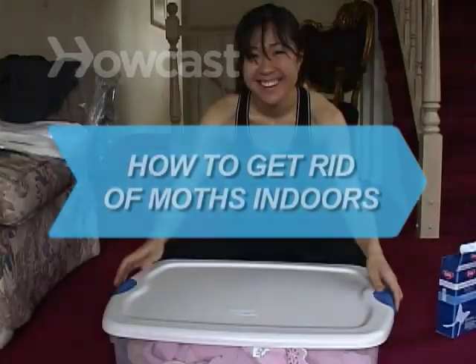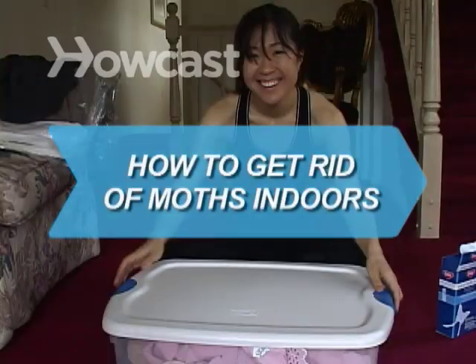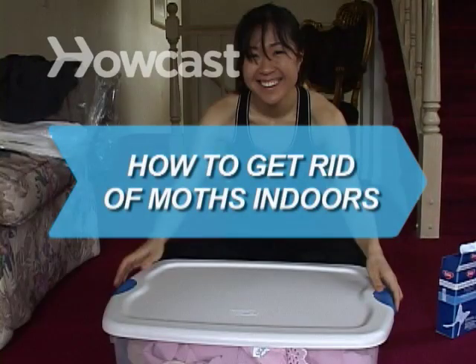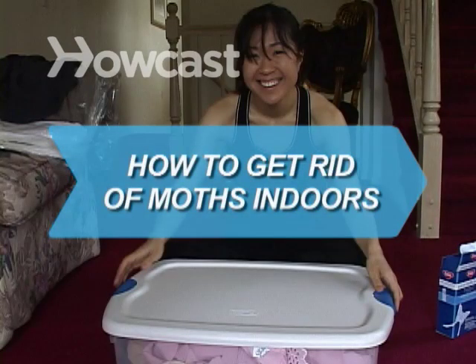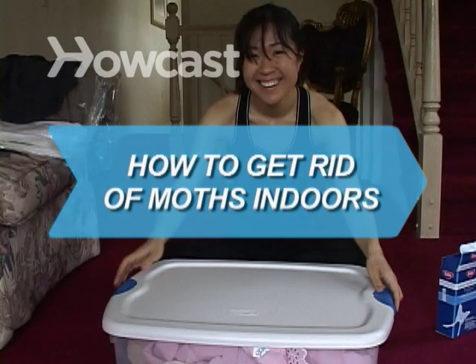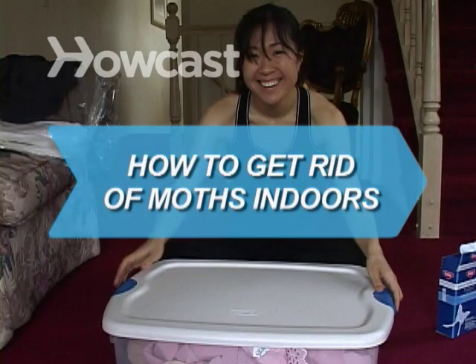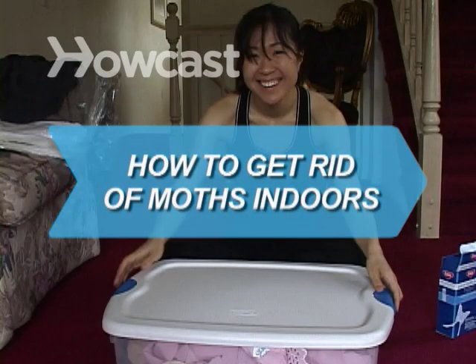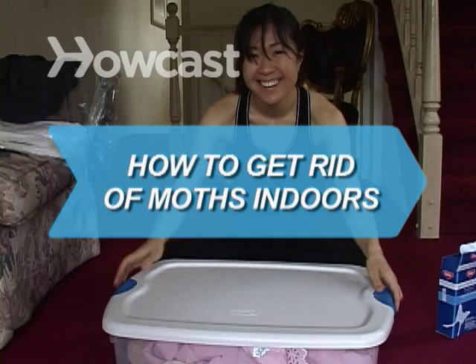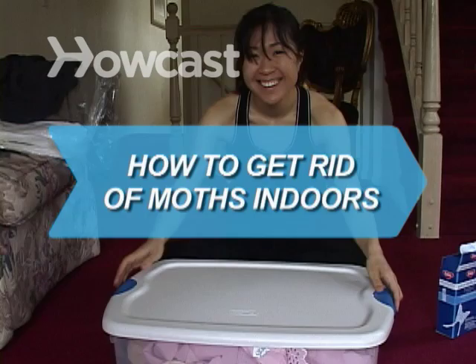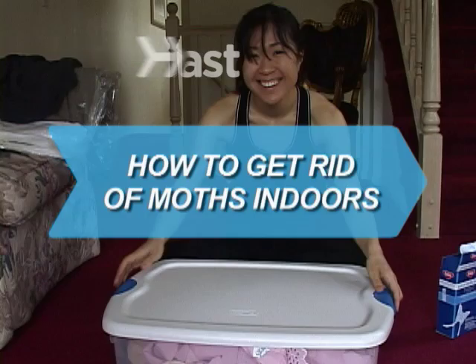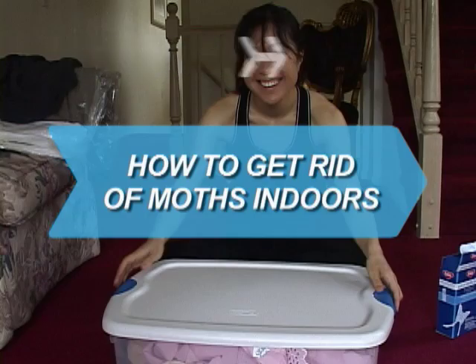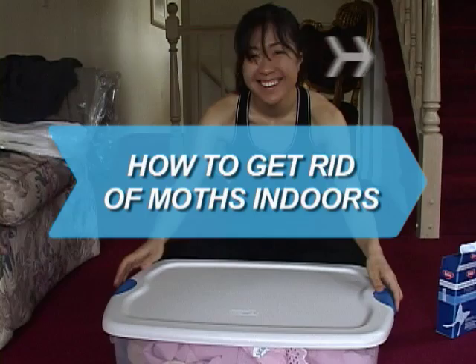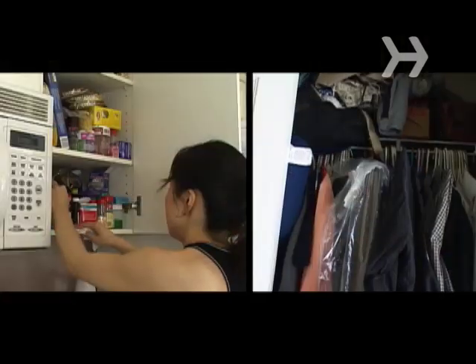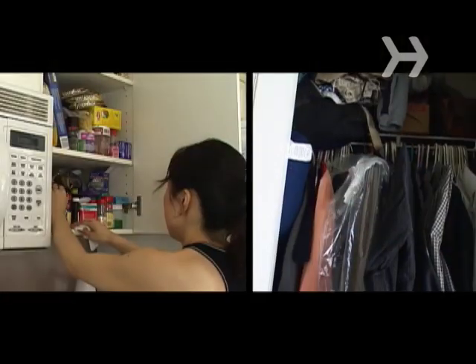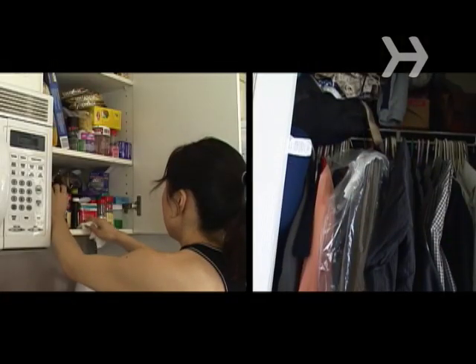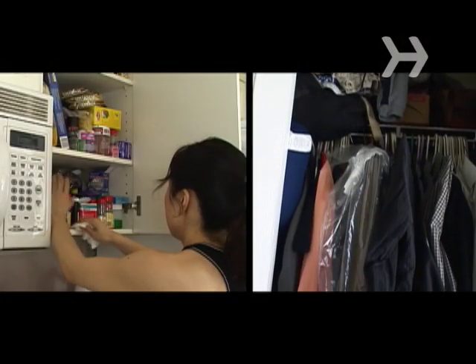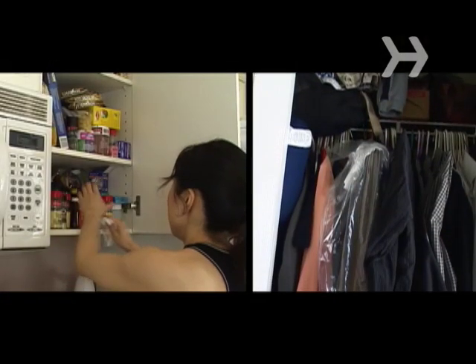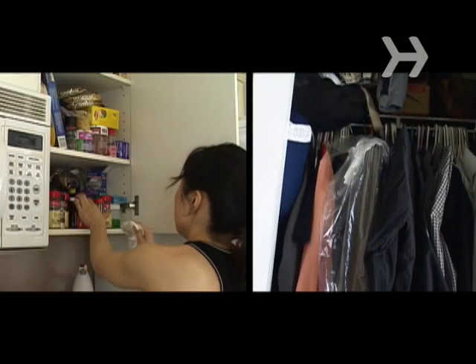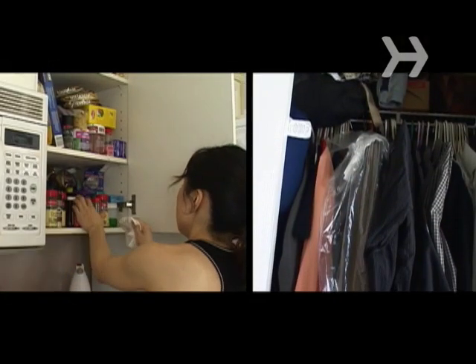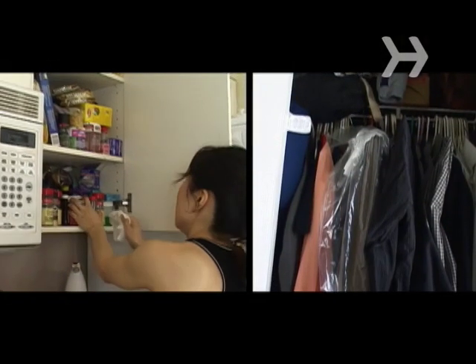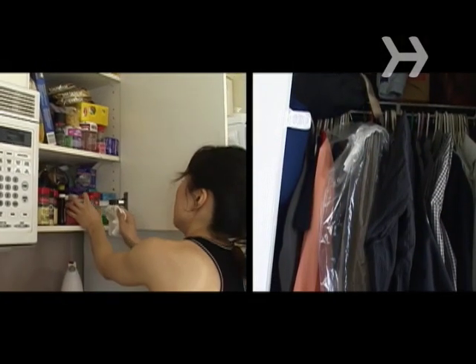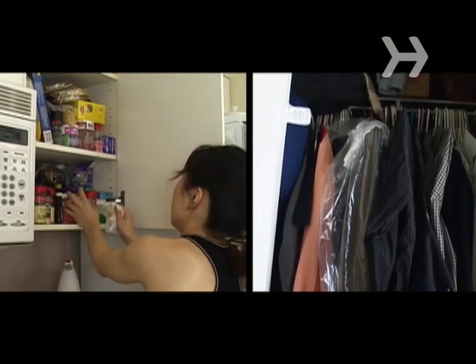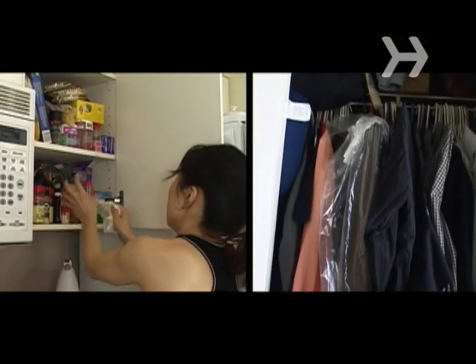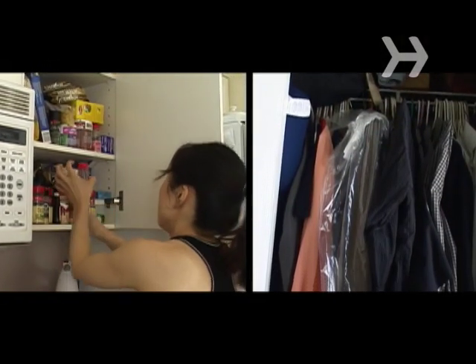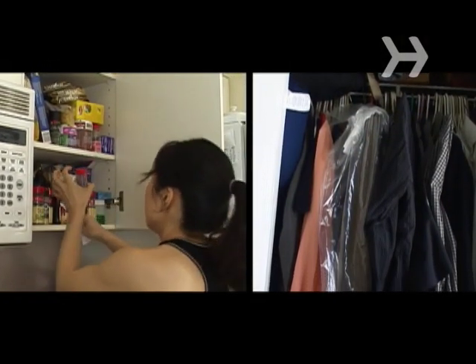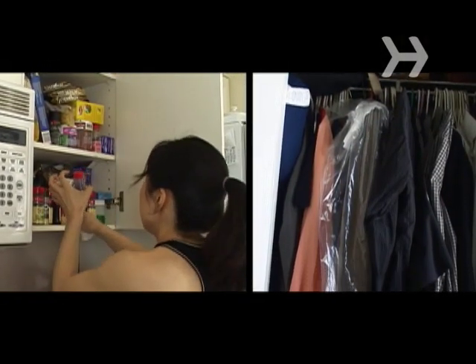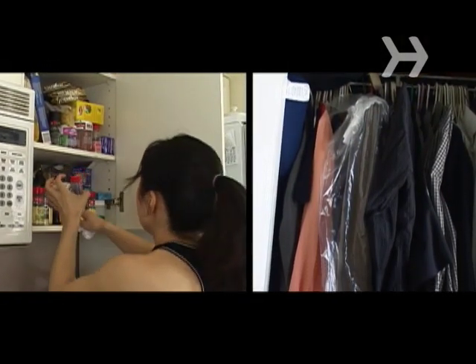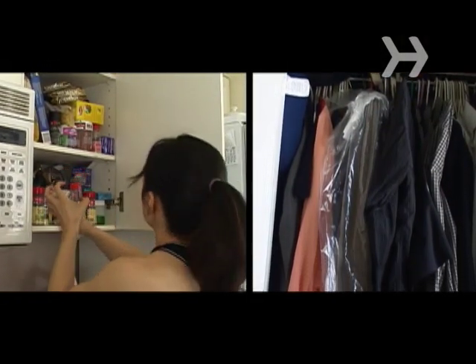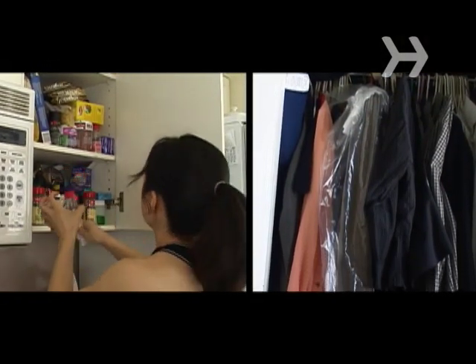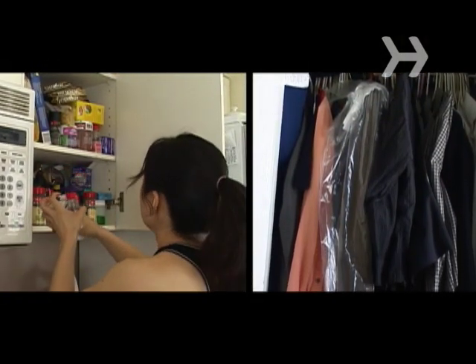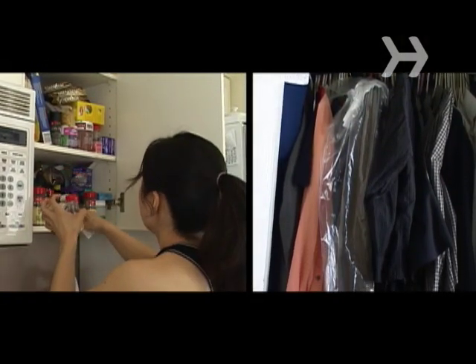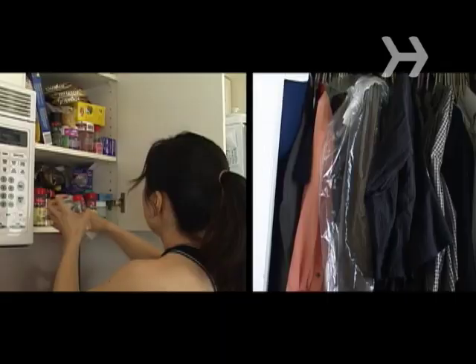How to Get Rid of Moths in Doors. Moths can be destructive to stored clothing and food items. Here's how to get rid of them.